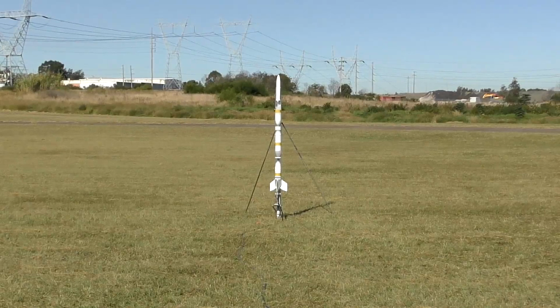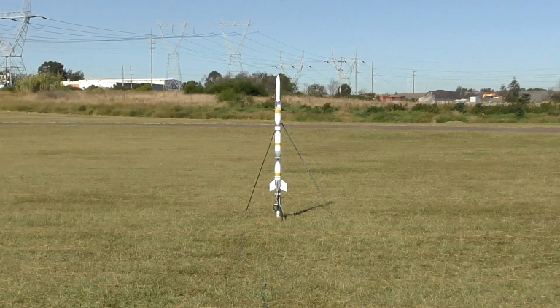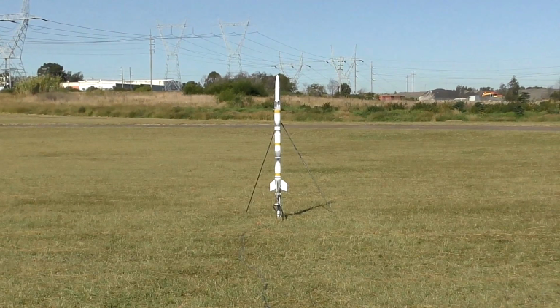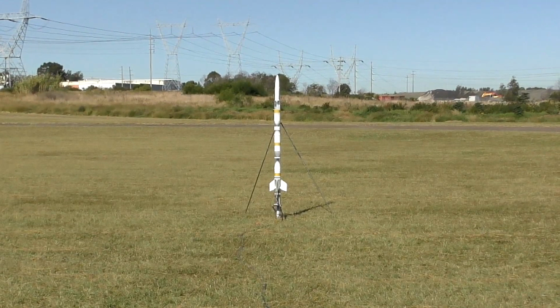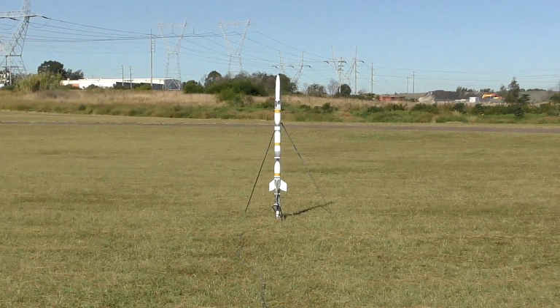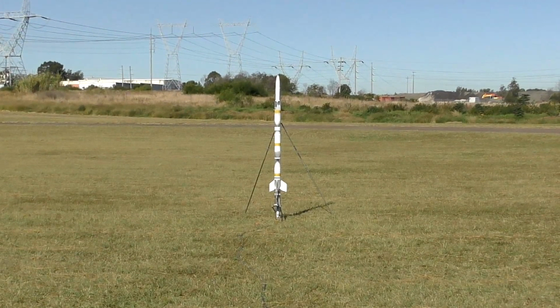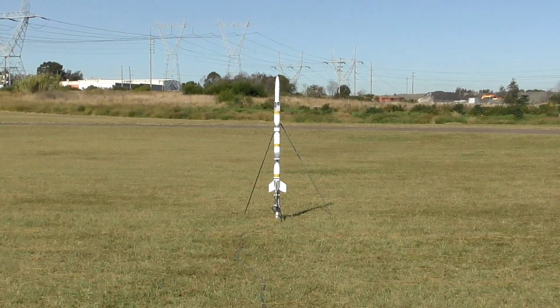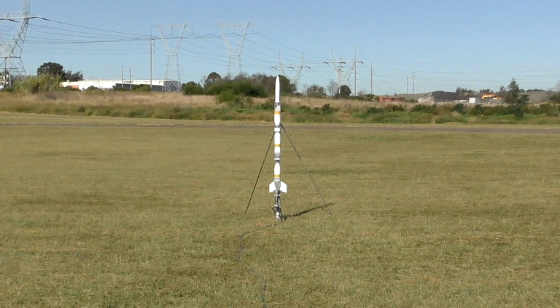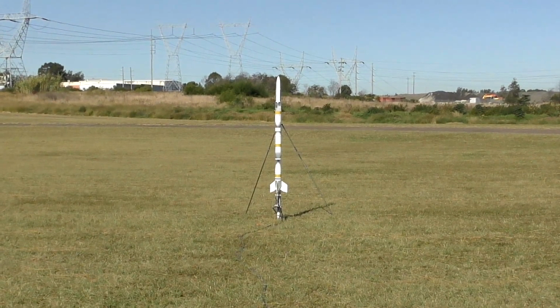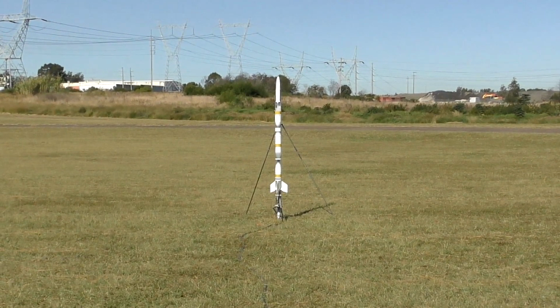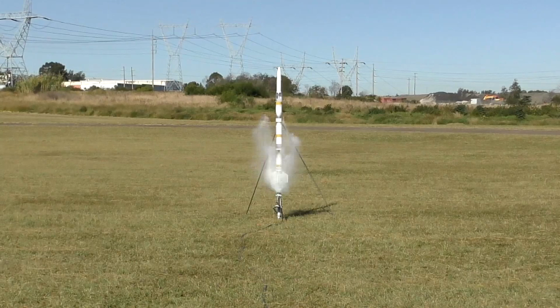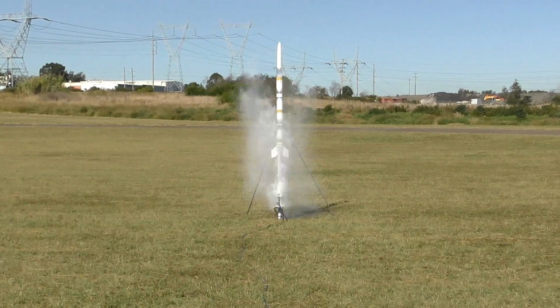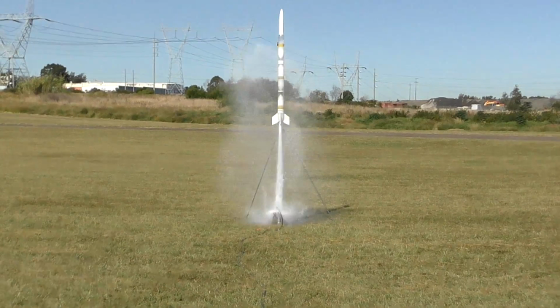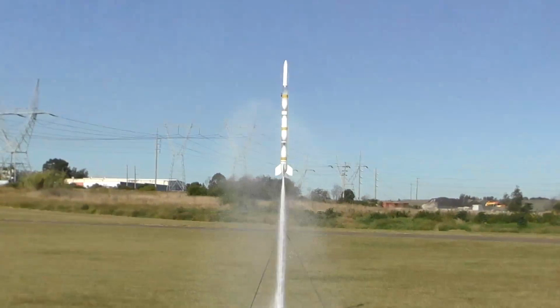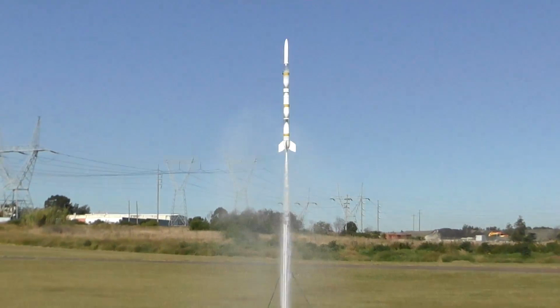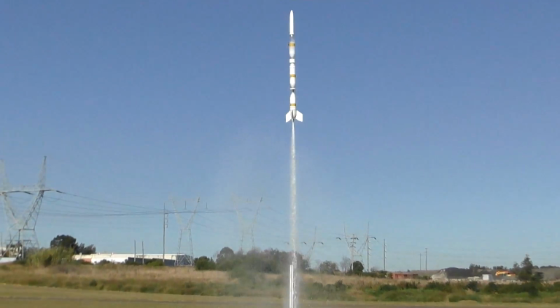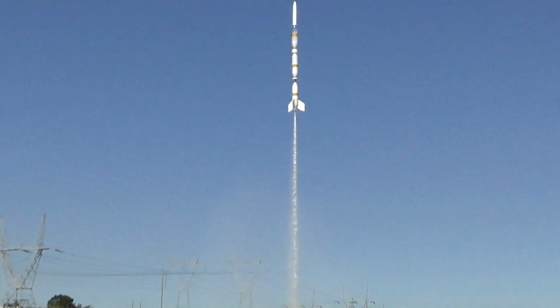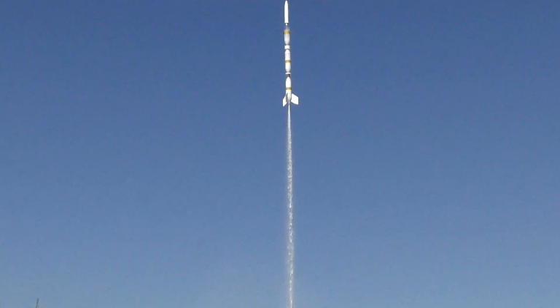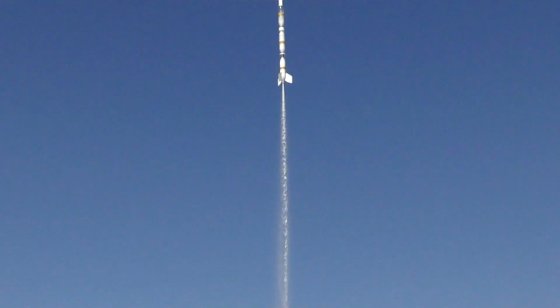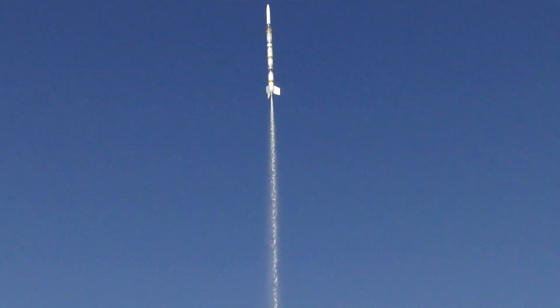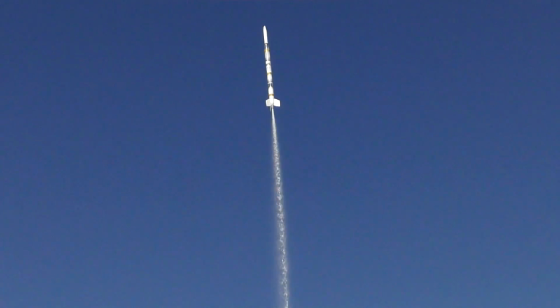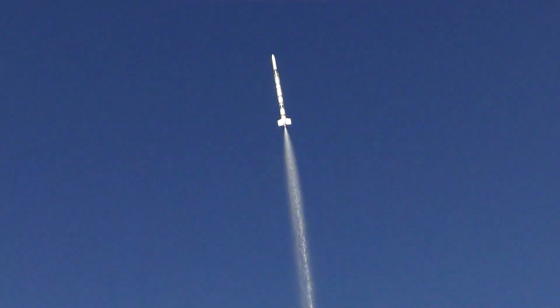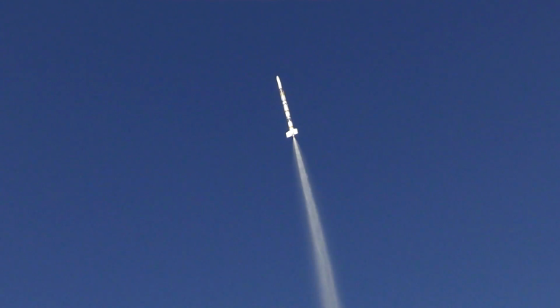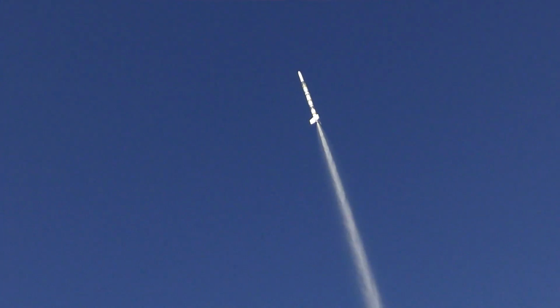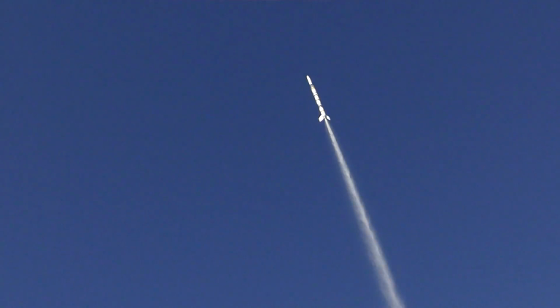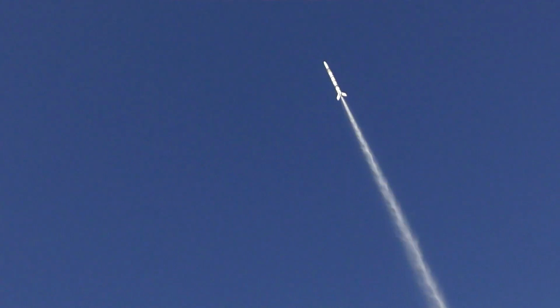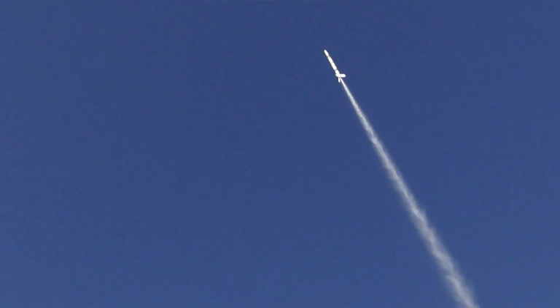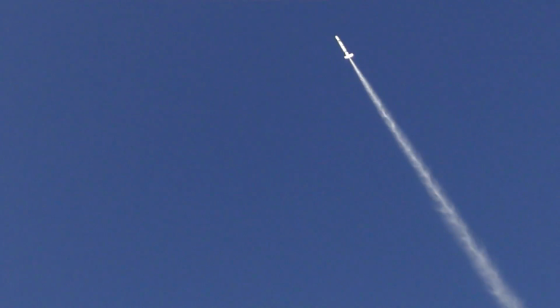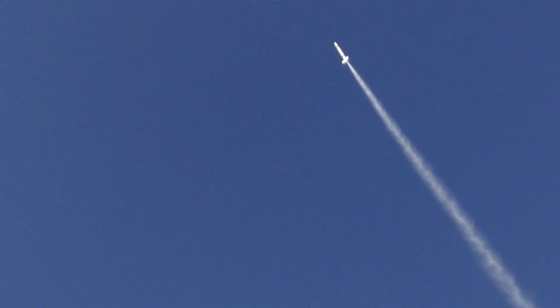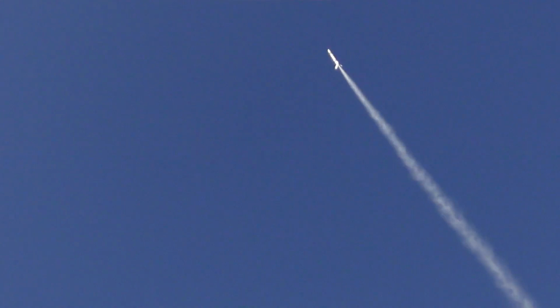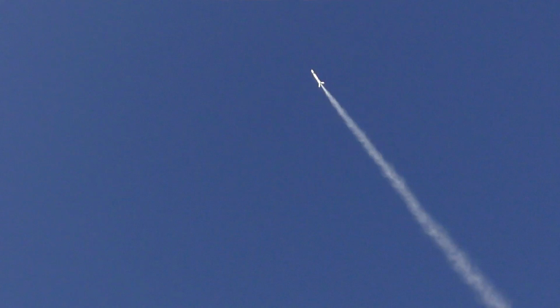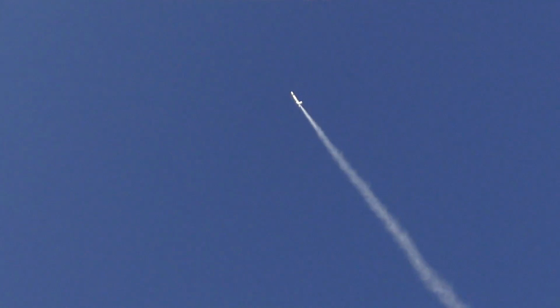We flew it a total of three times and the last launch was a nice slow foam launch just for the fun of it.